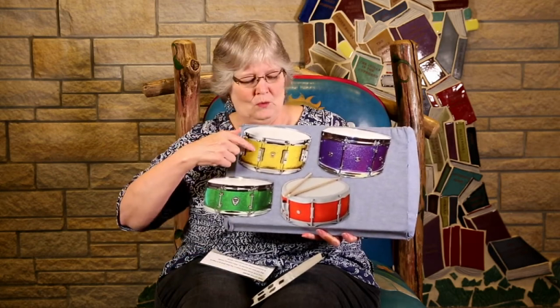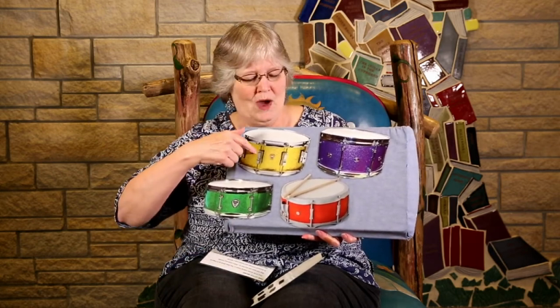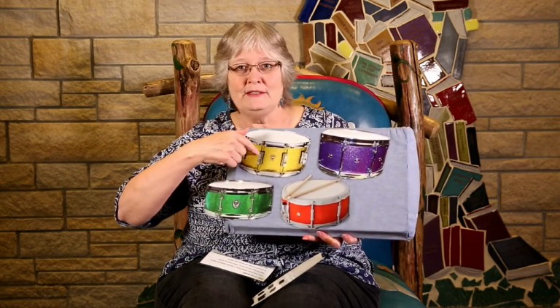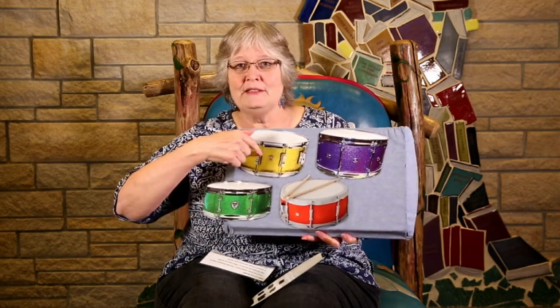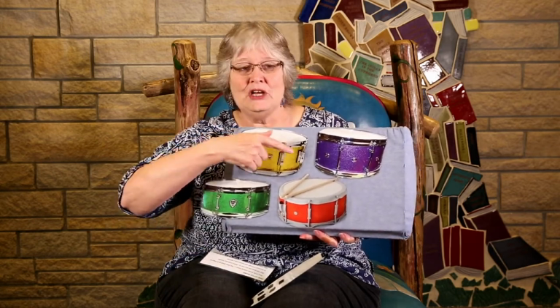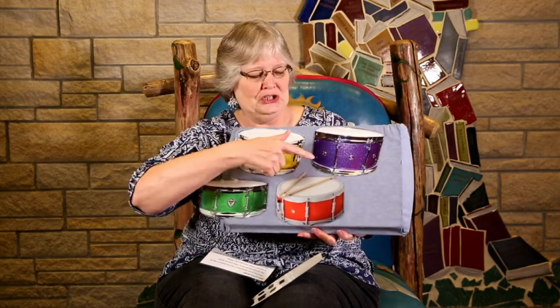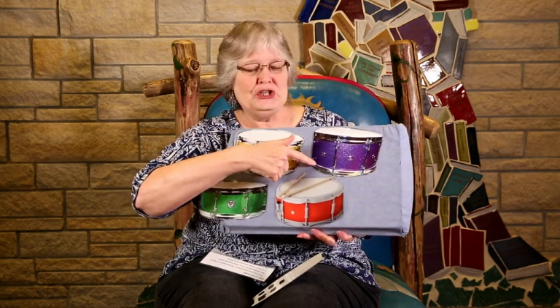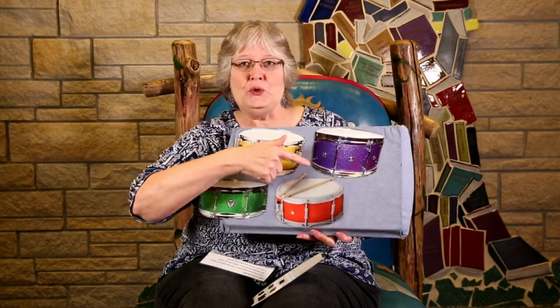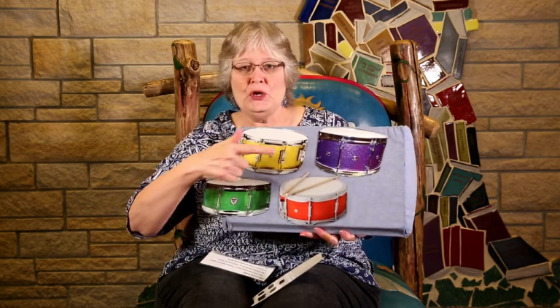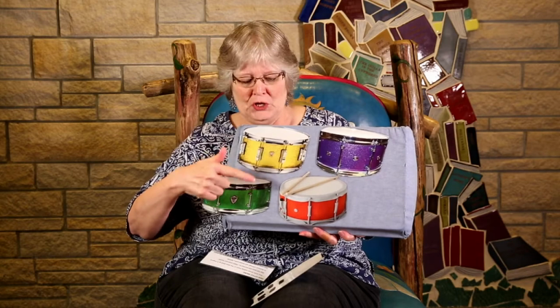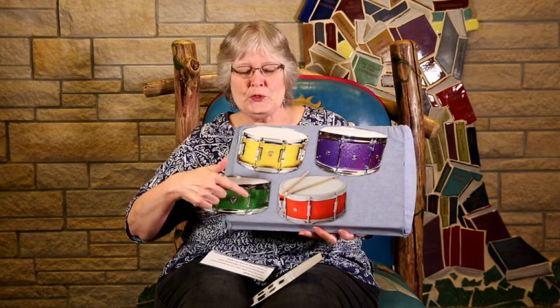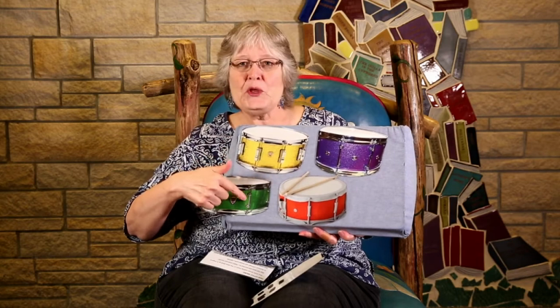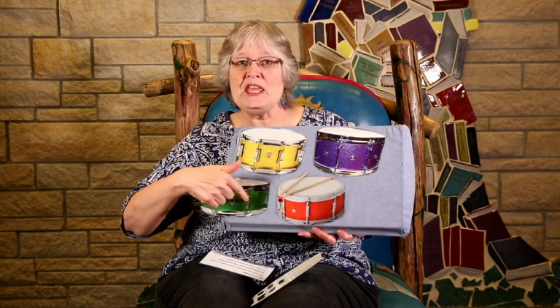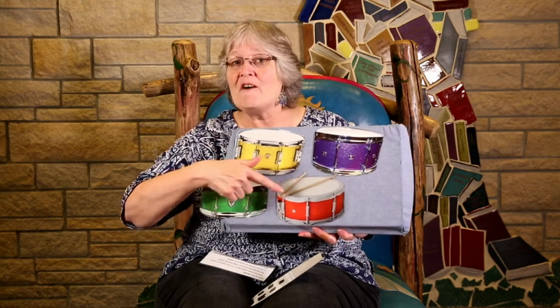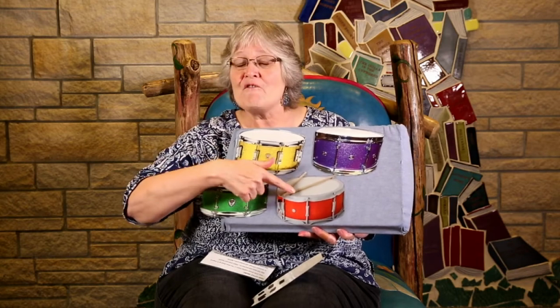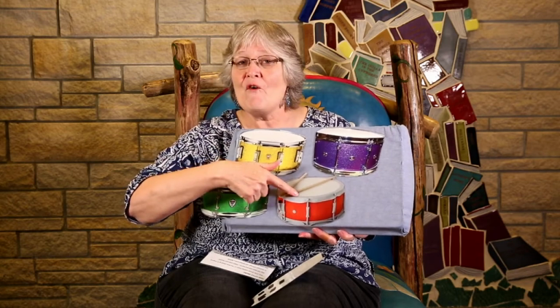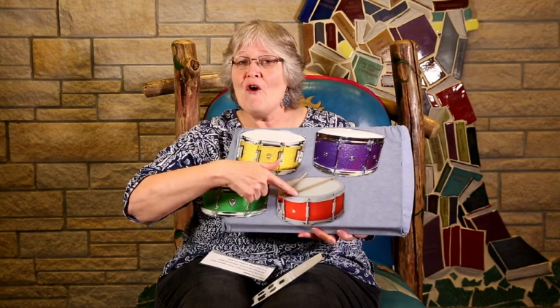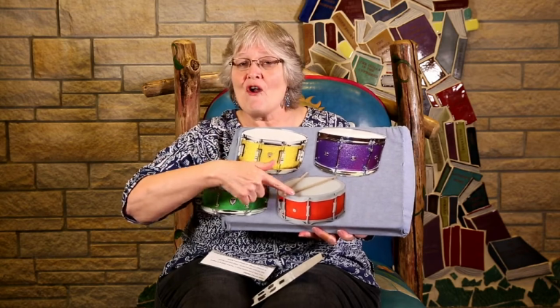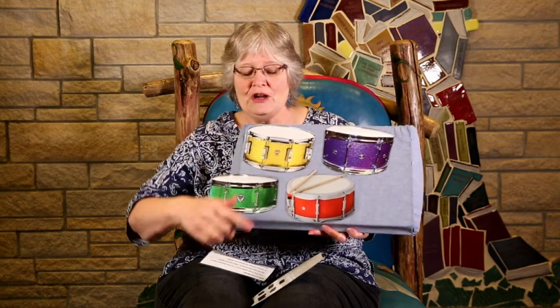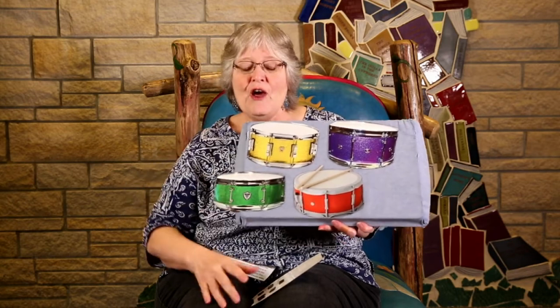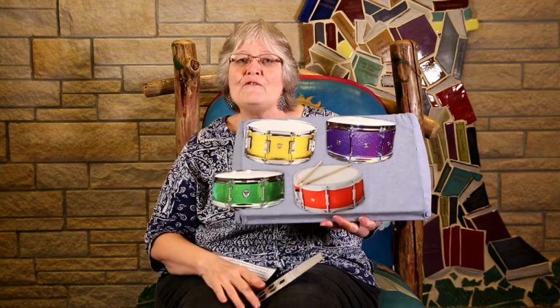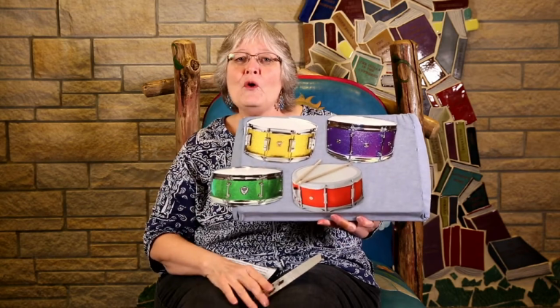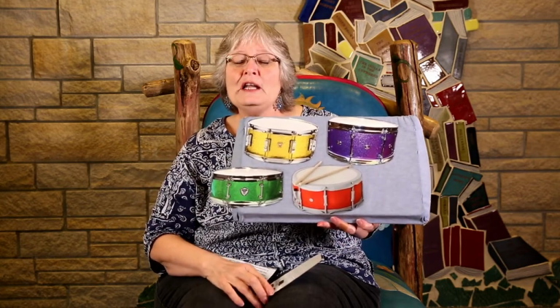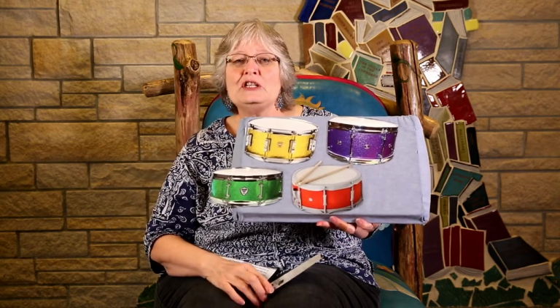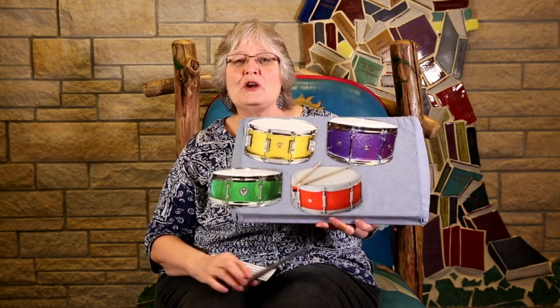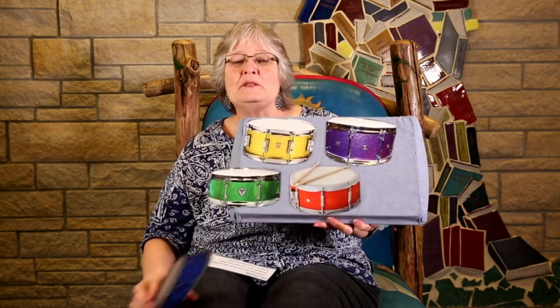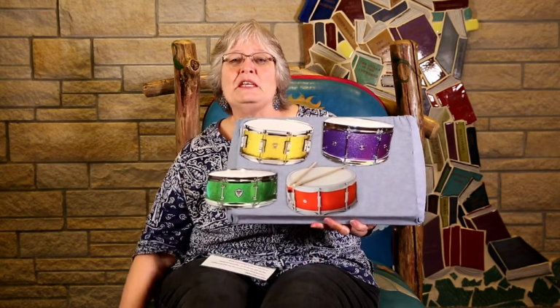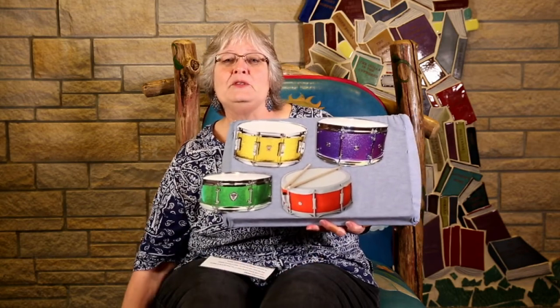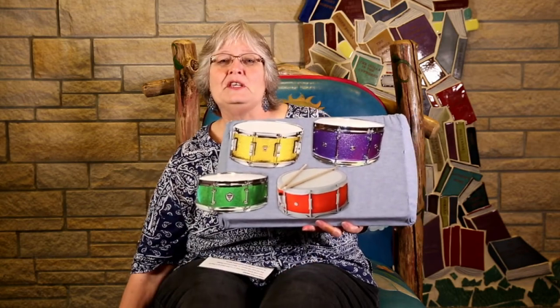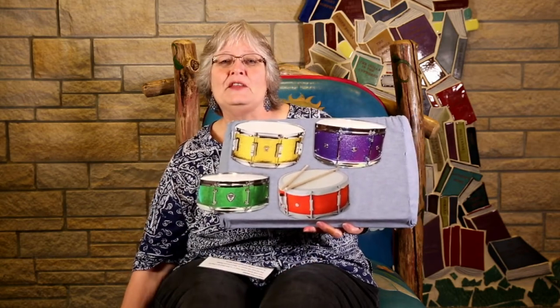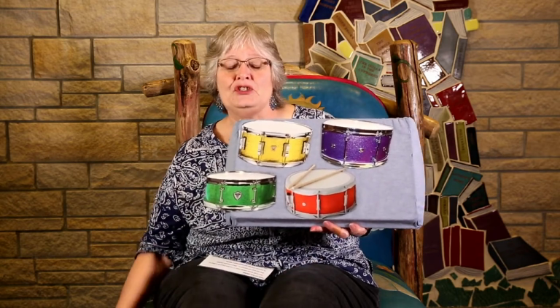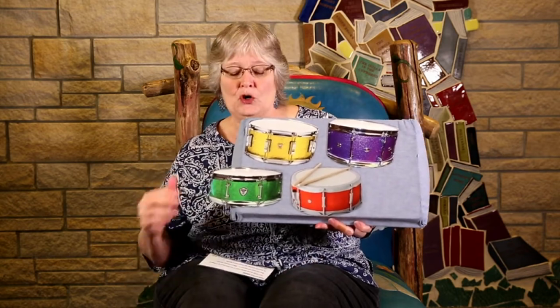You were right — one, two, three. Three little drums making music at the show.